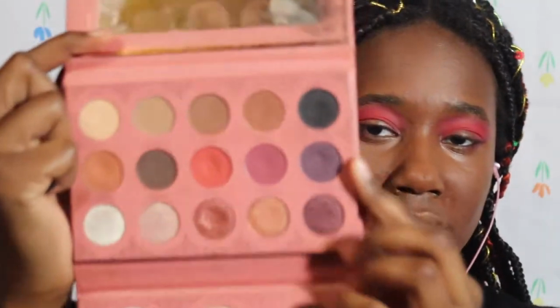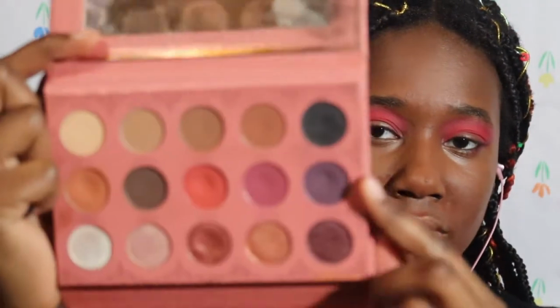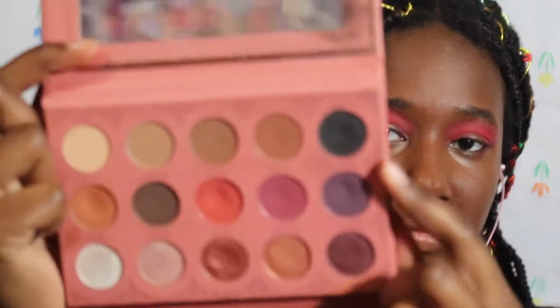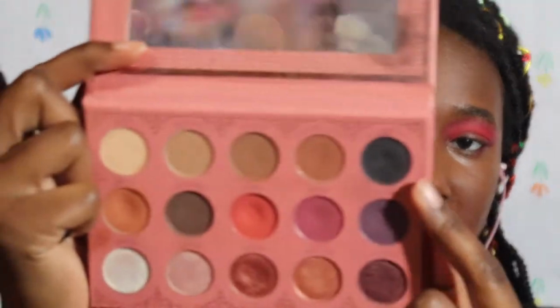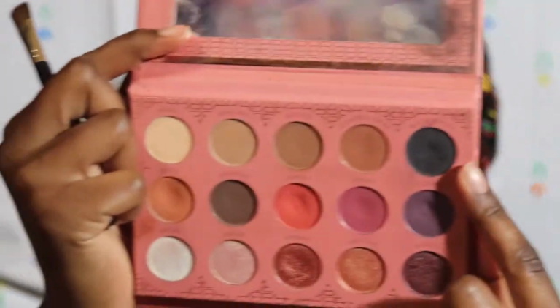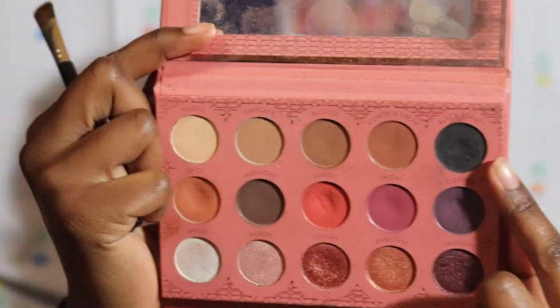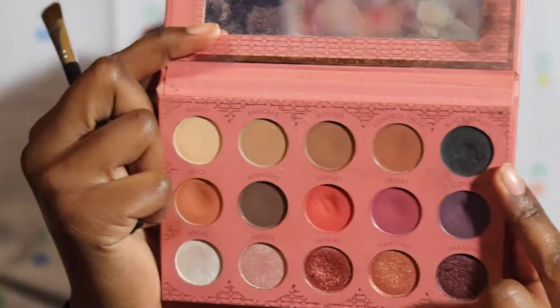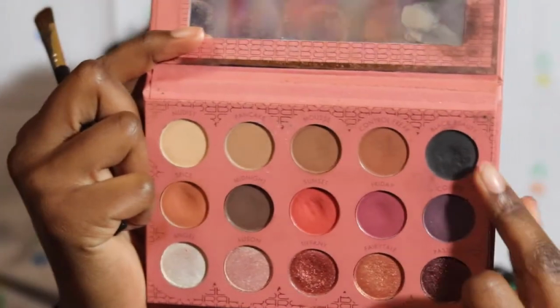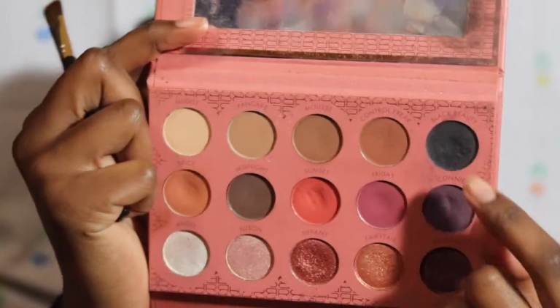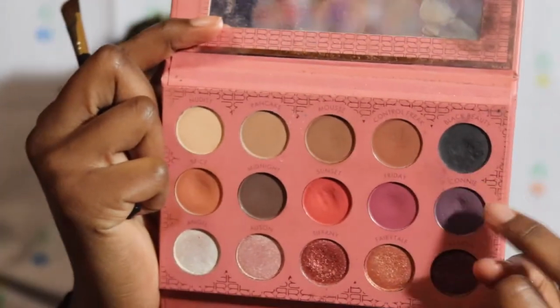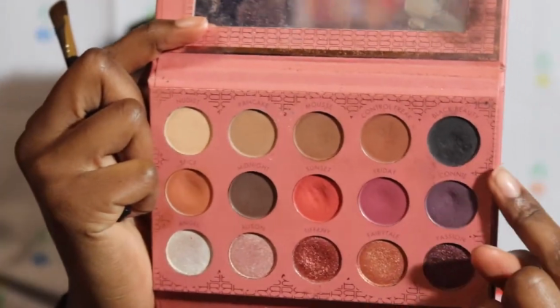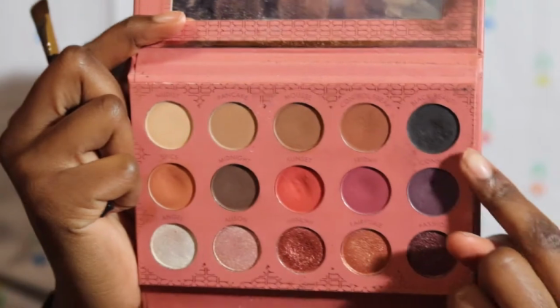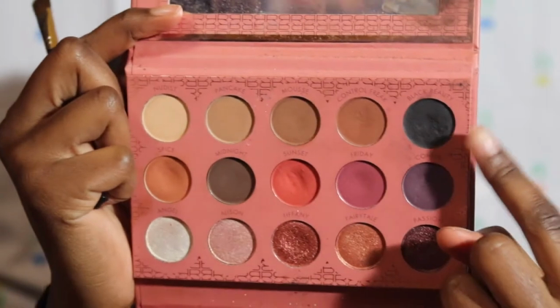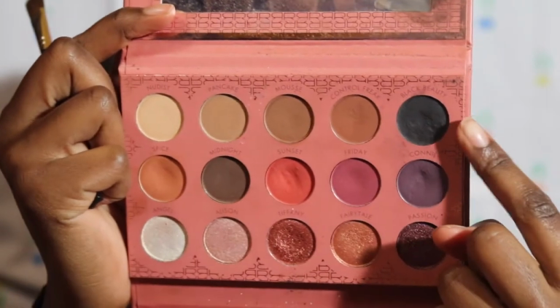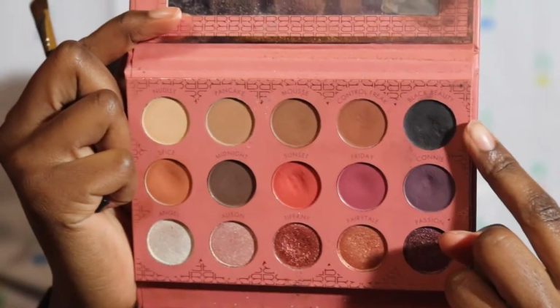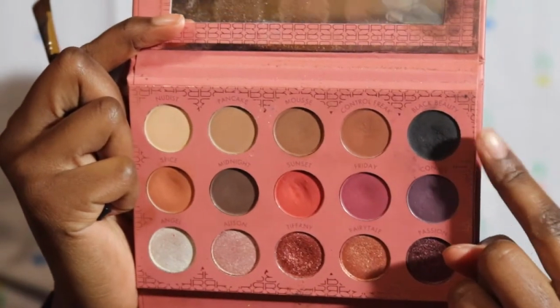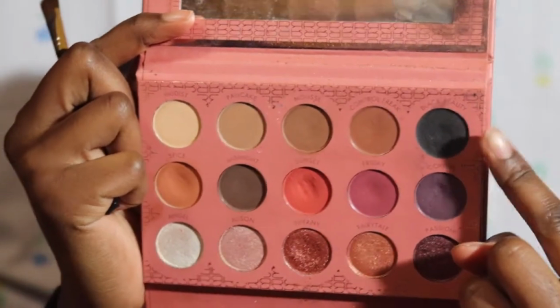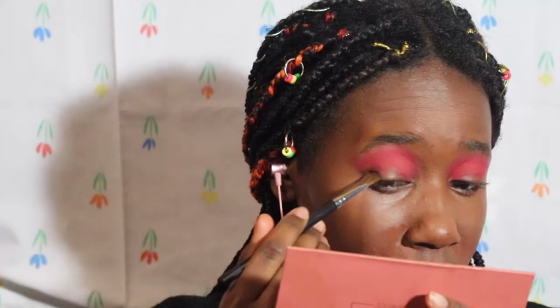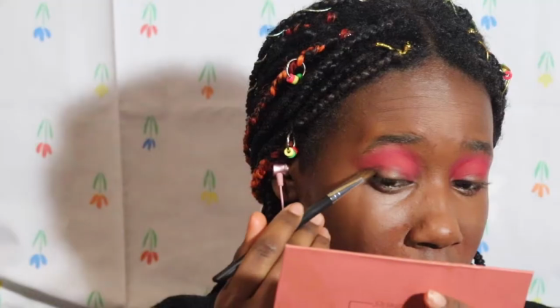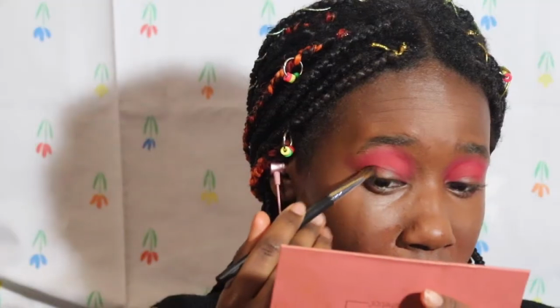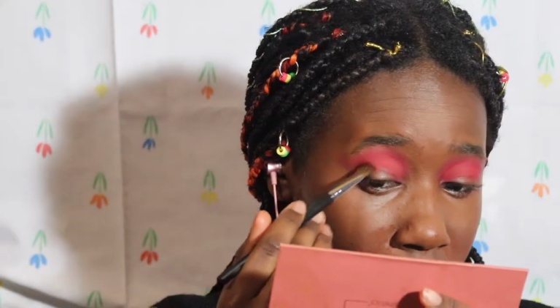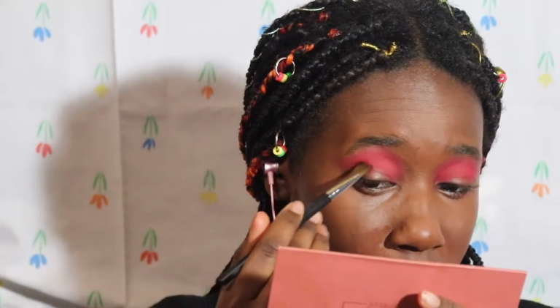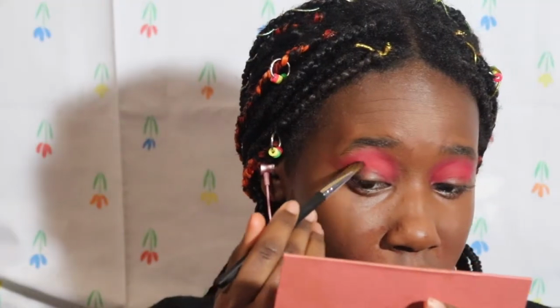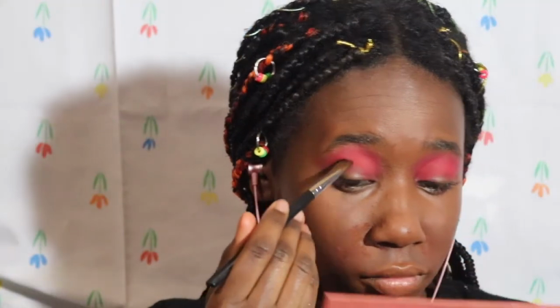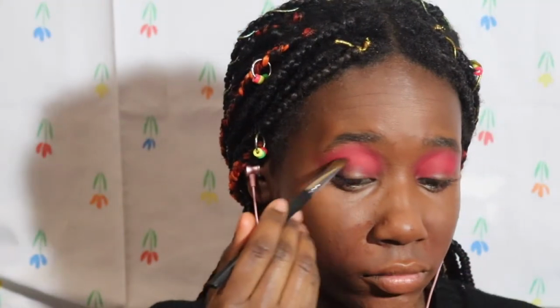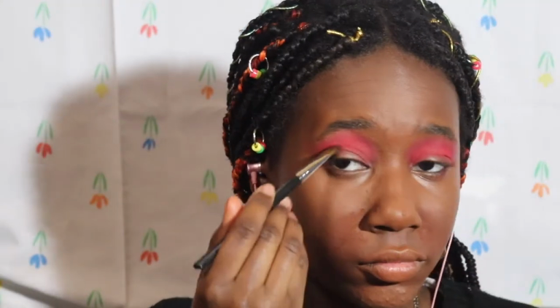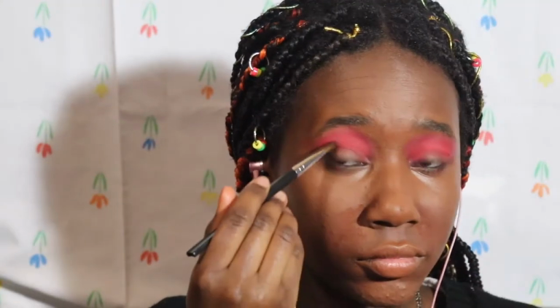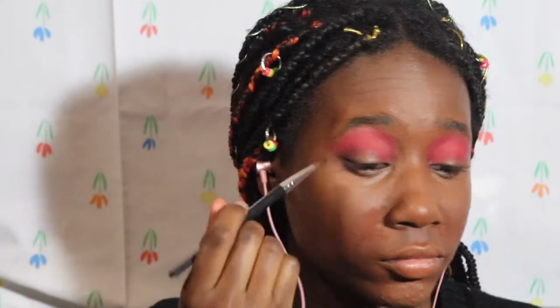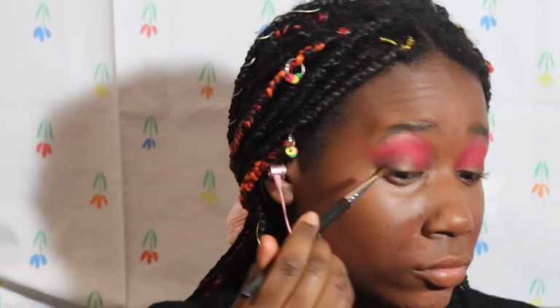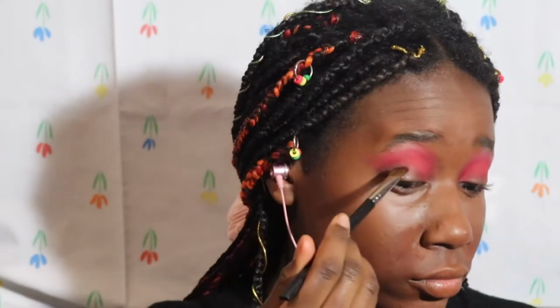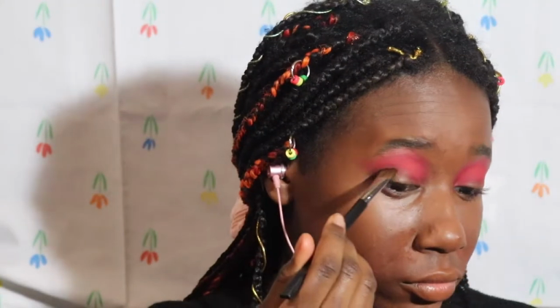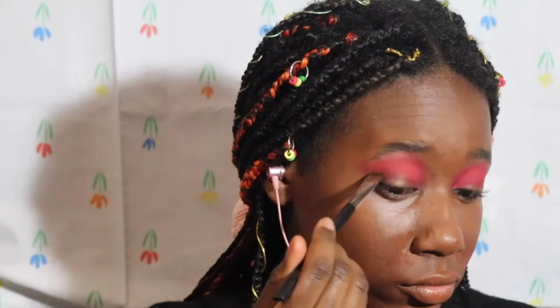I take the black shade from the Beach Cosmetics — it's my red palette called Black Beauty — and I try to put that in my crease.